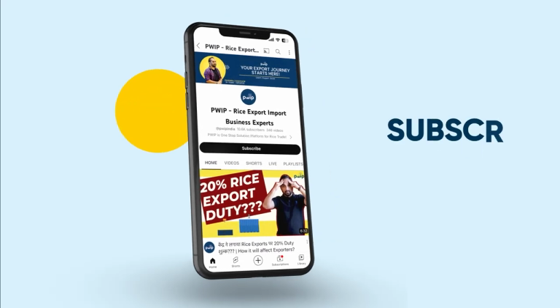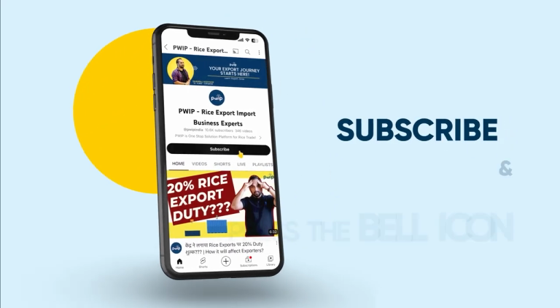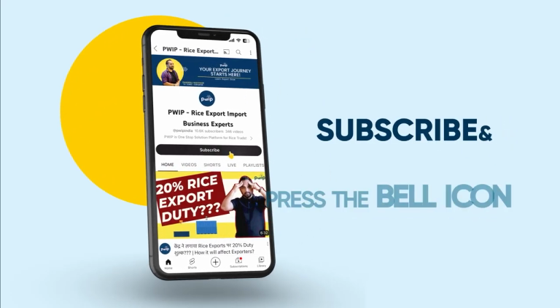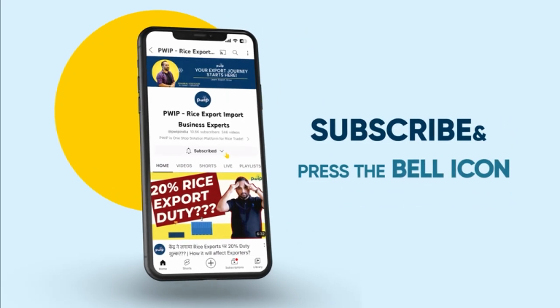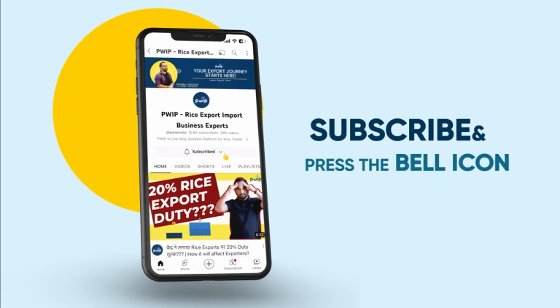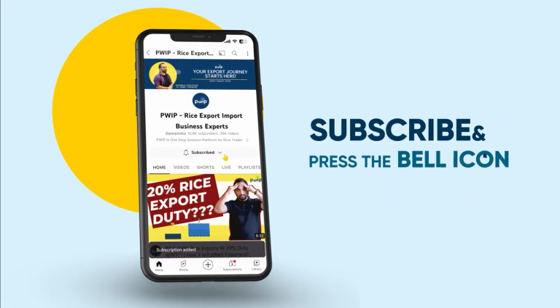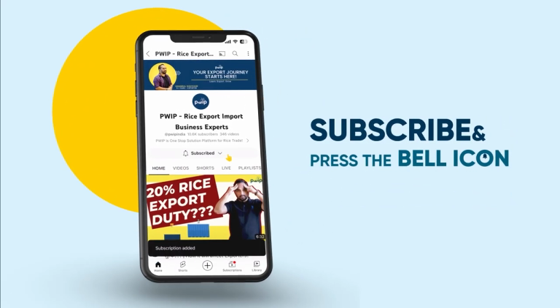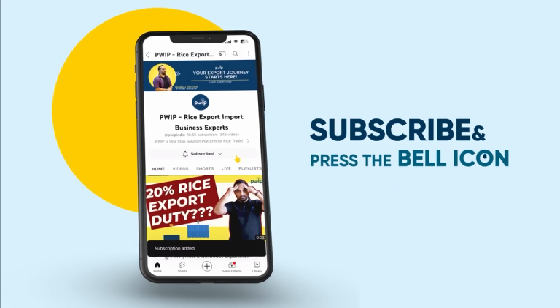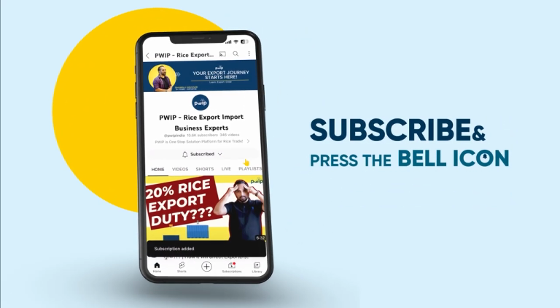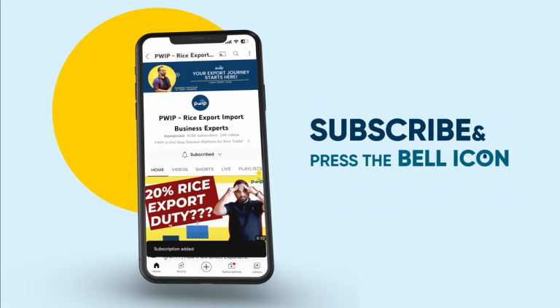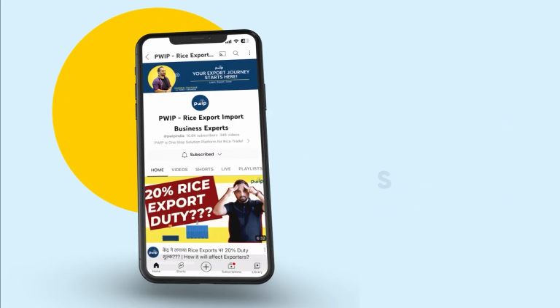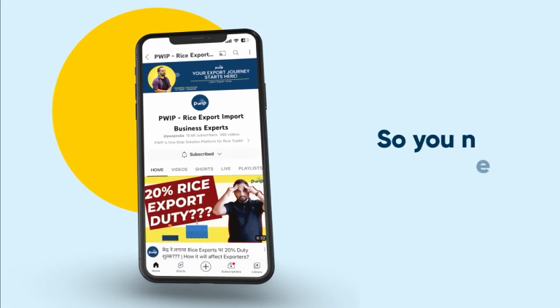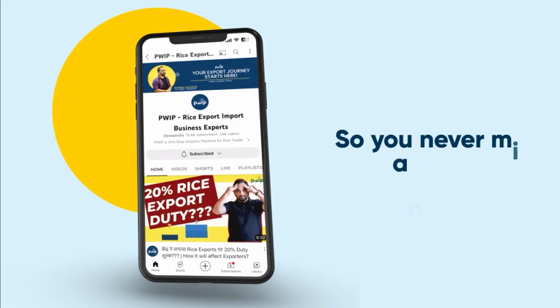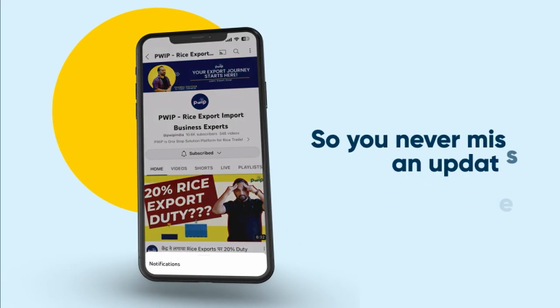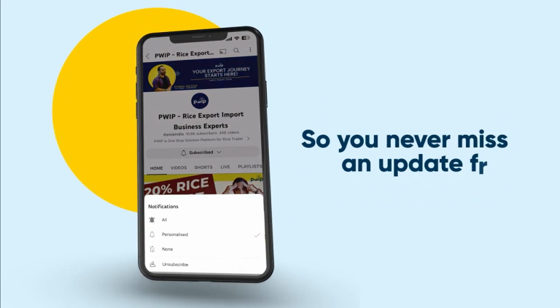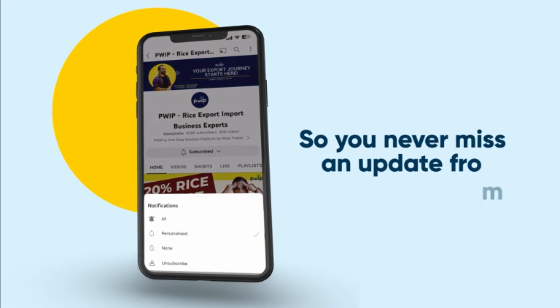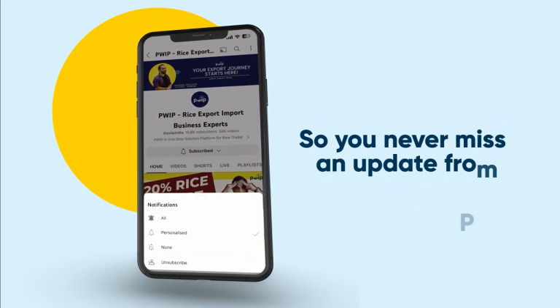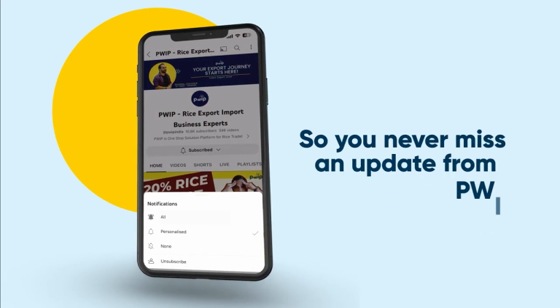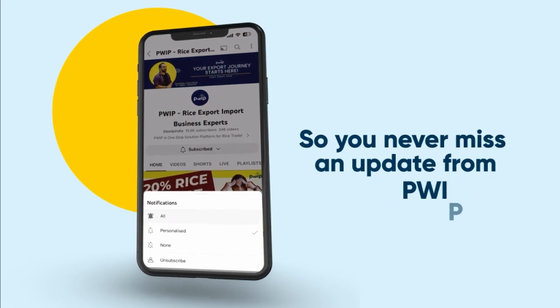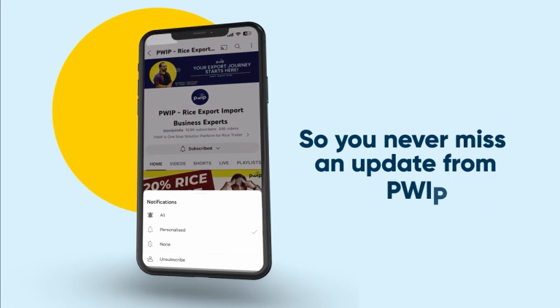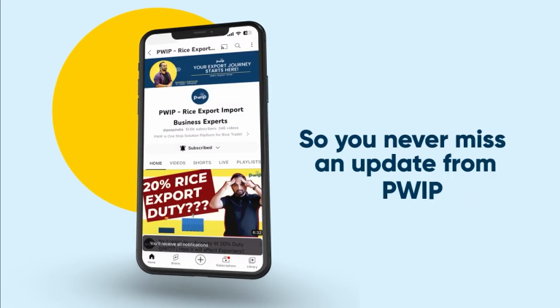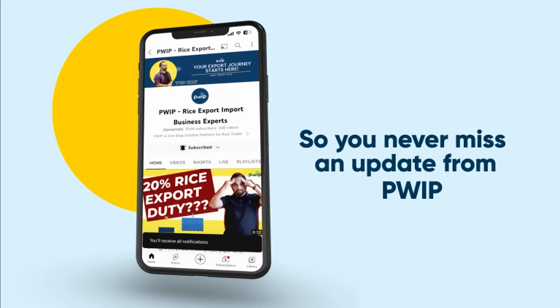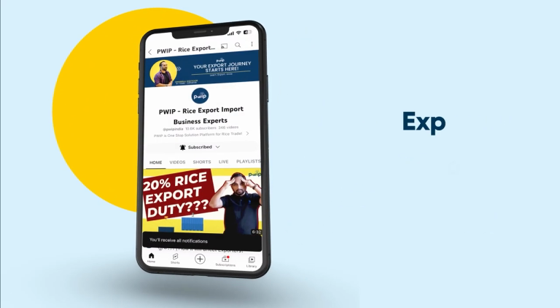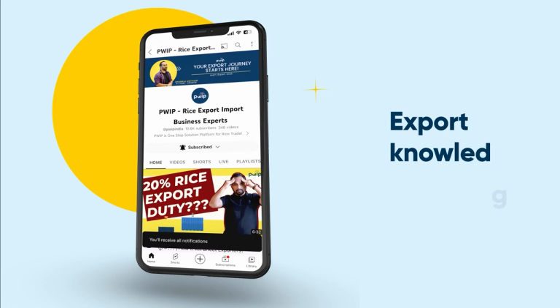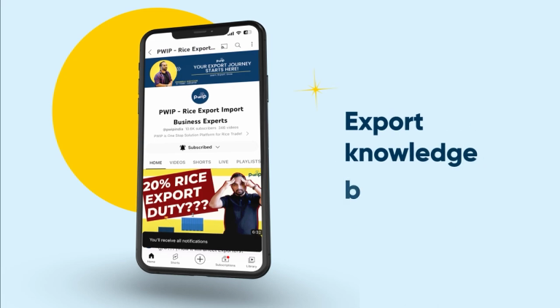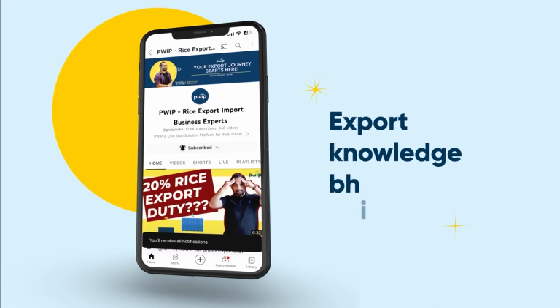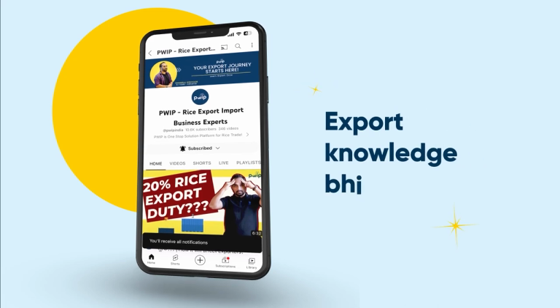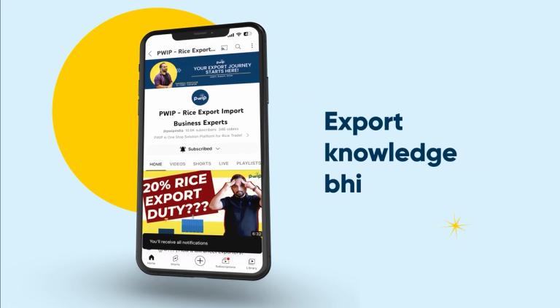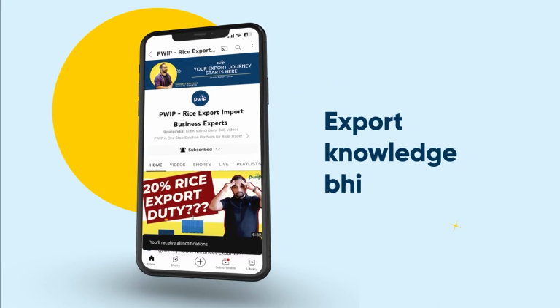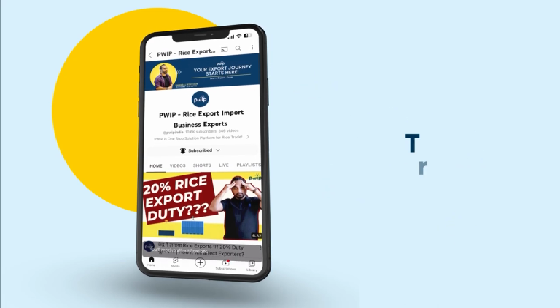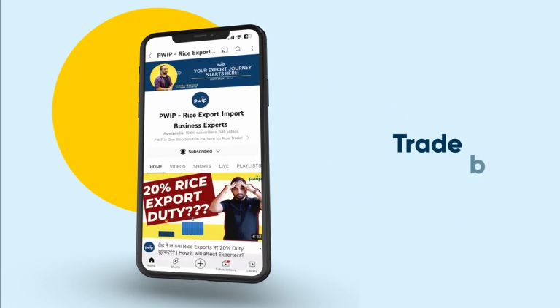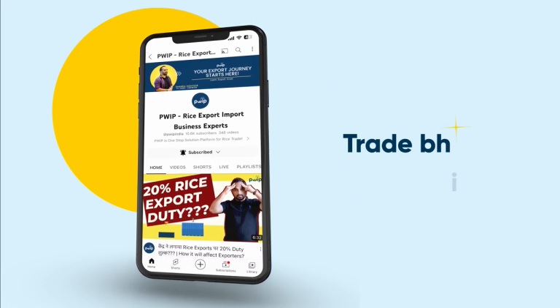Subscribe and press the bell icon so you never miss an update from PWIP Export Knowledge.